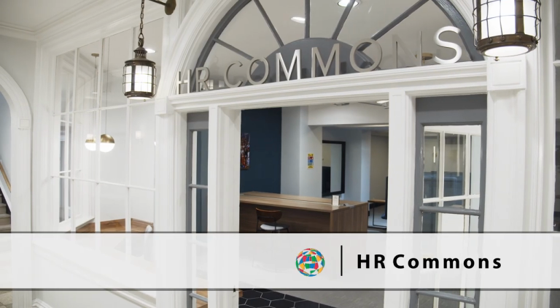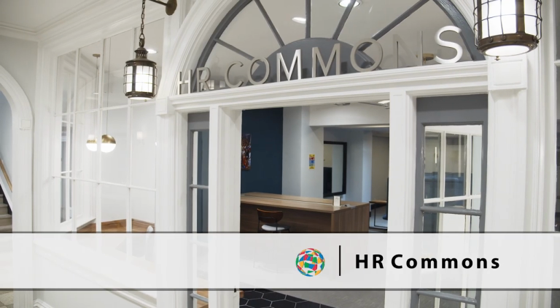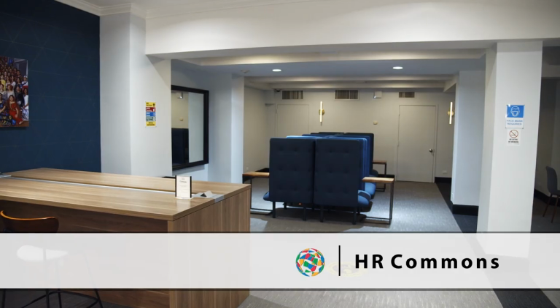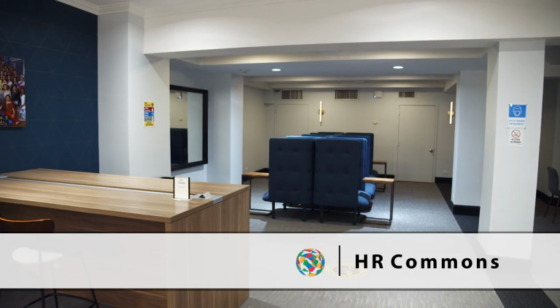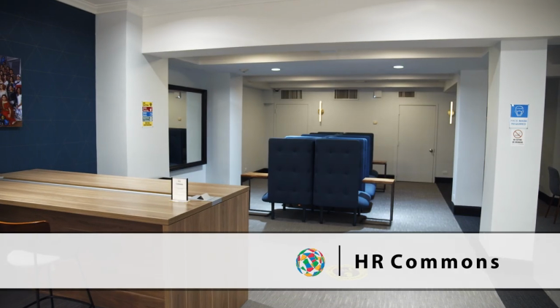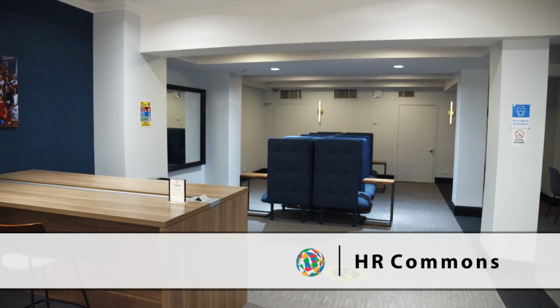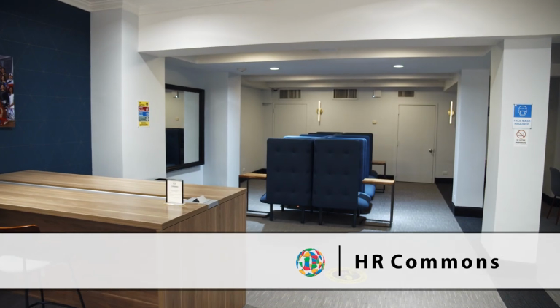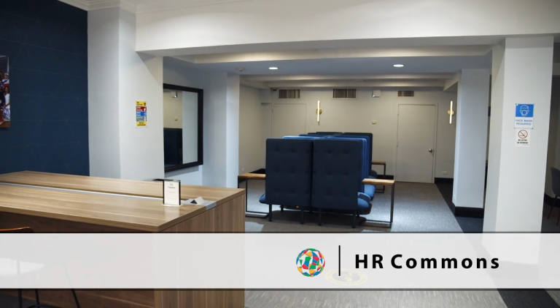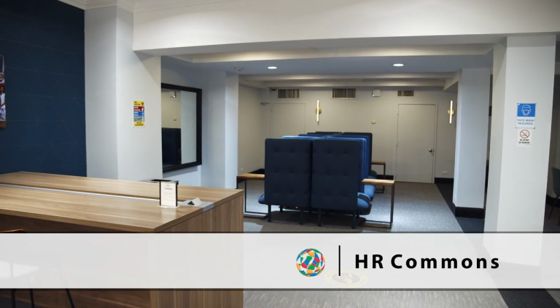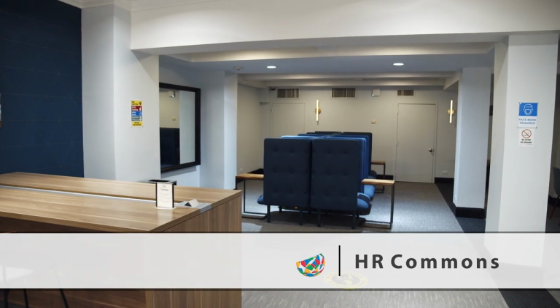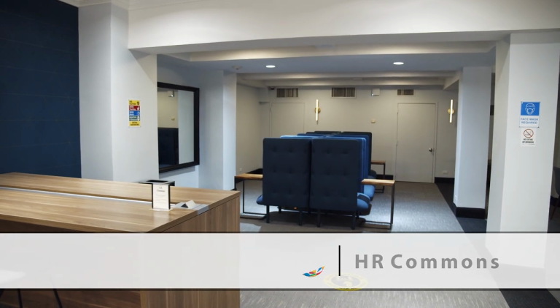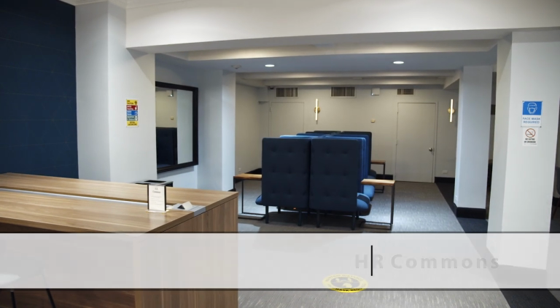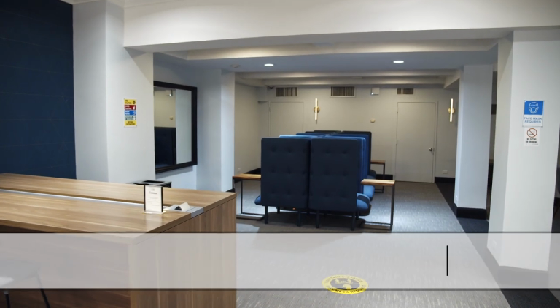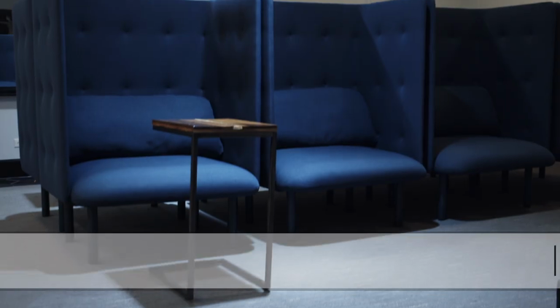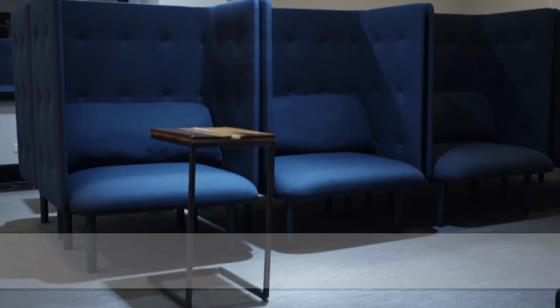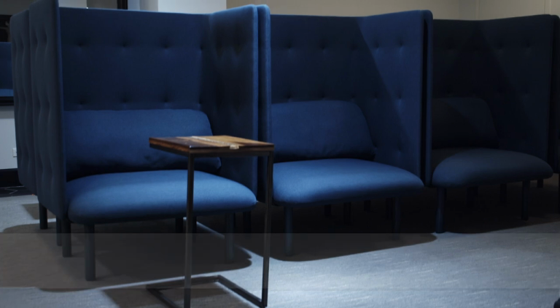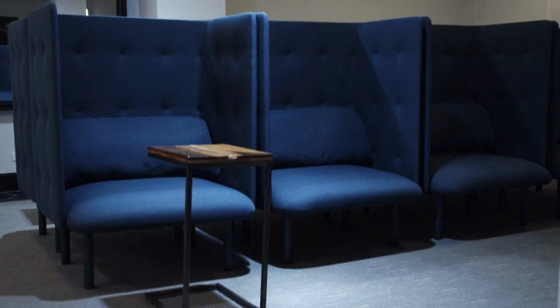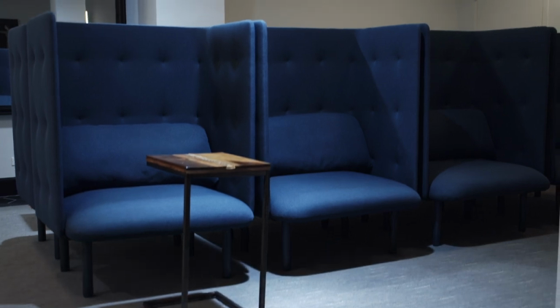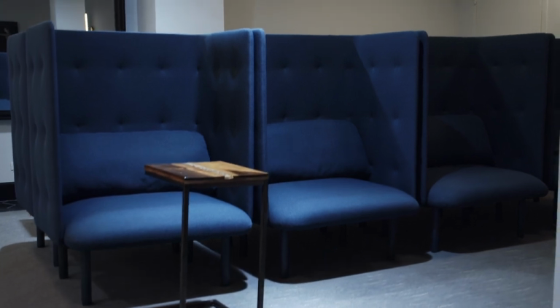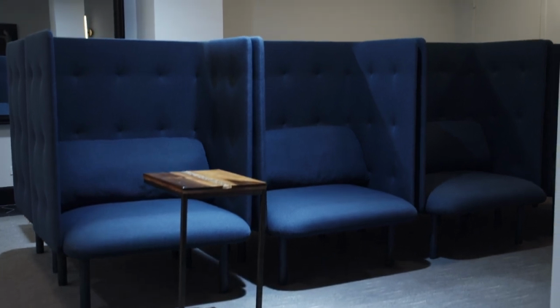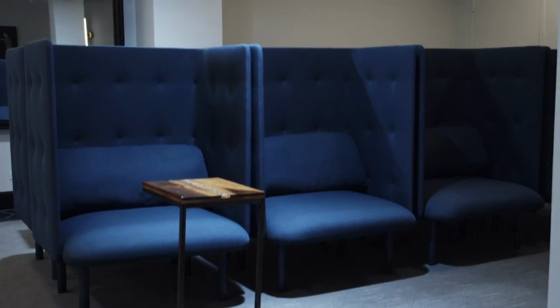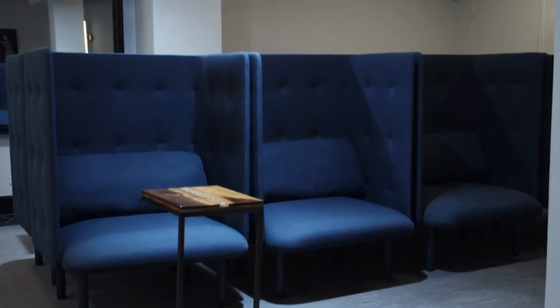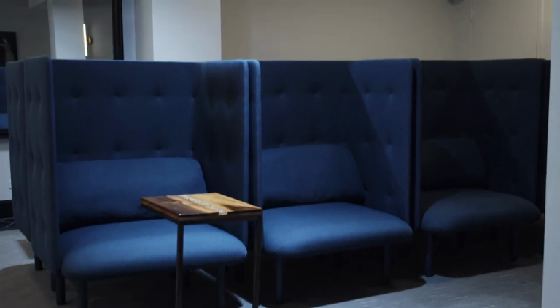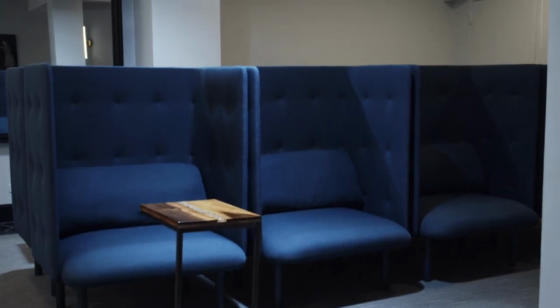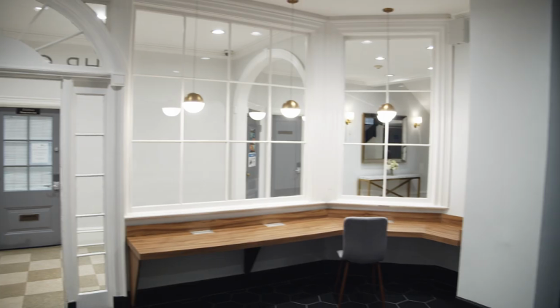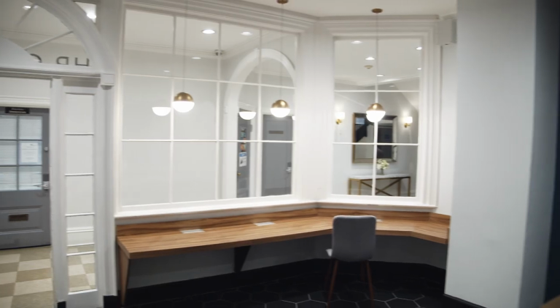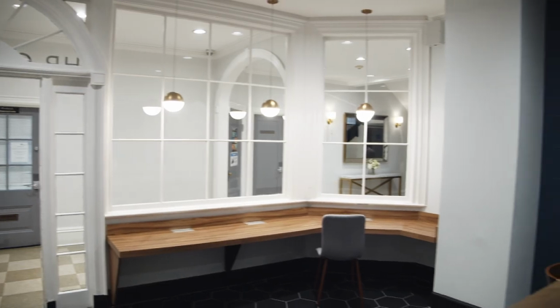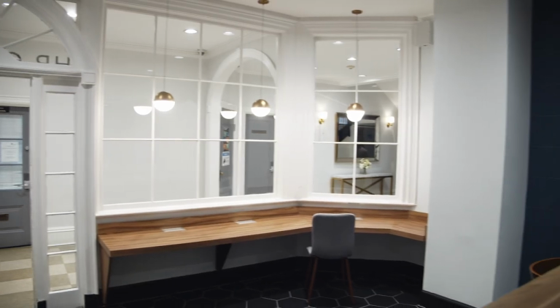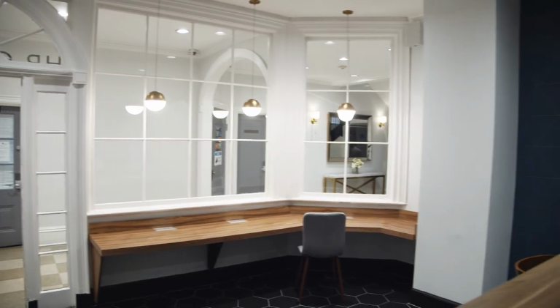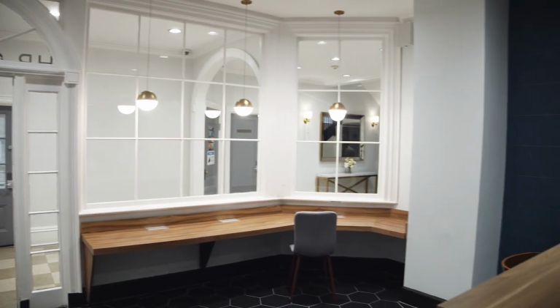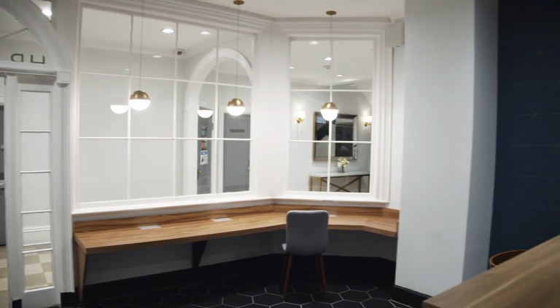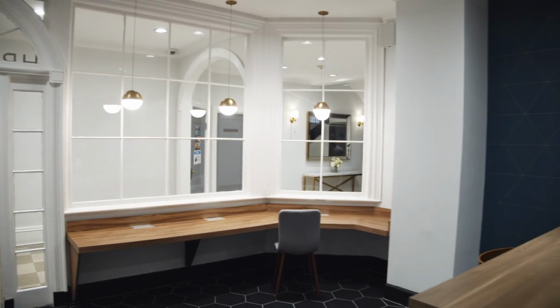HR Commons is one of our other study rooms. It is newly renovated and yet has a classic and retro feel.